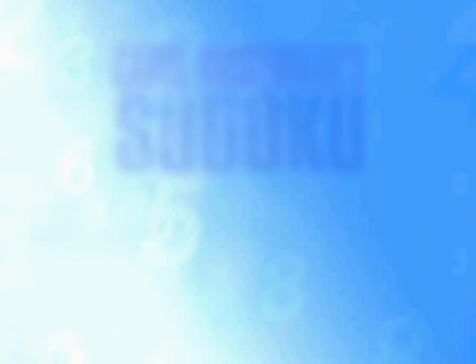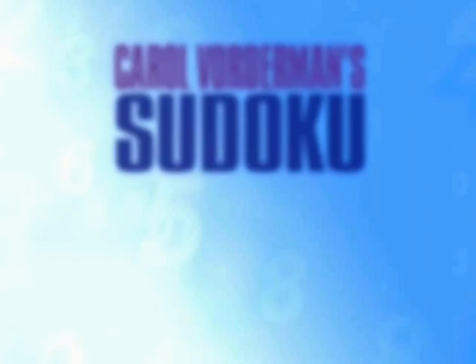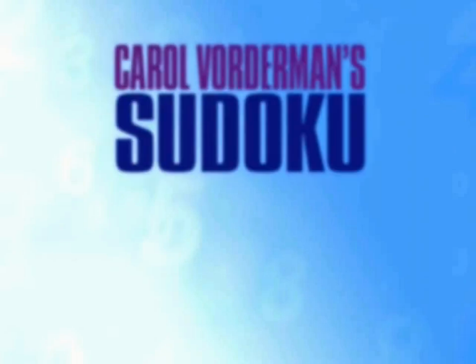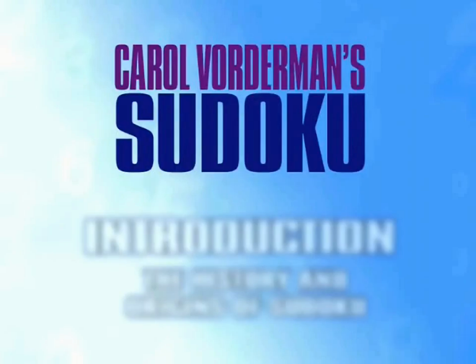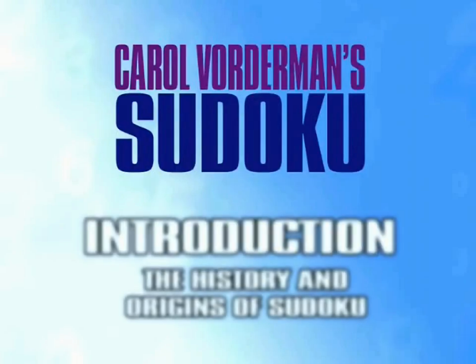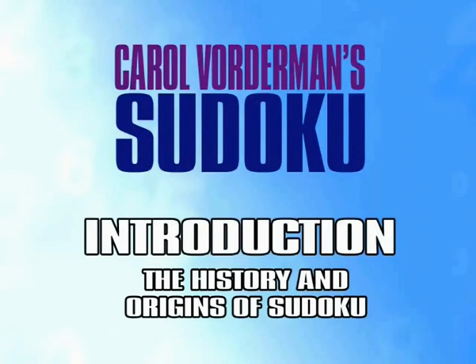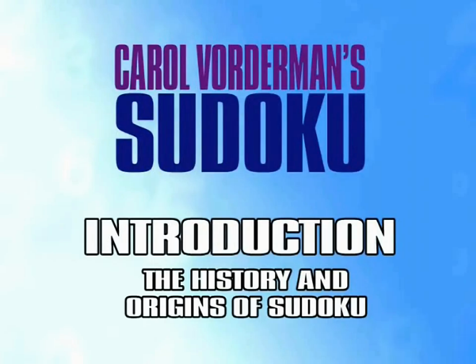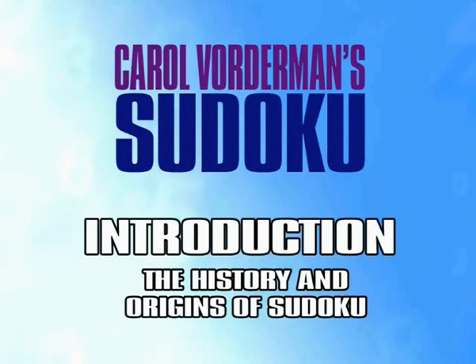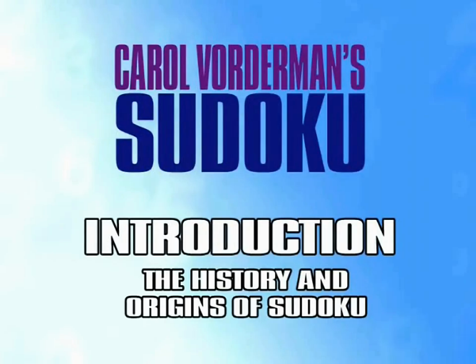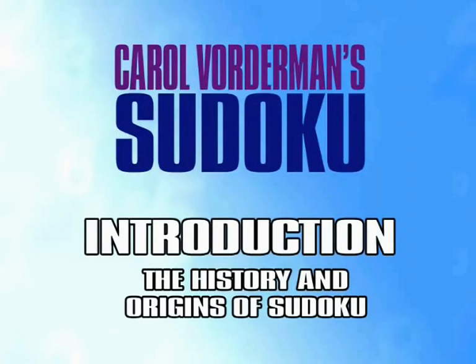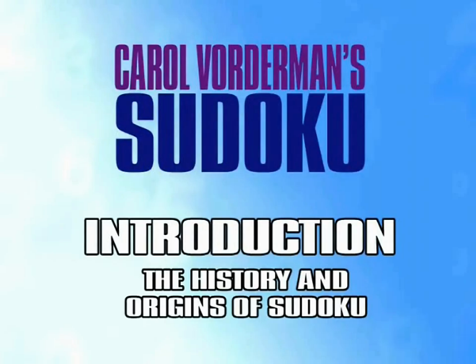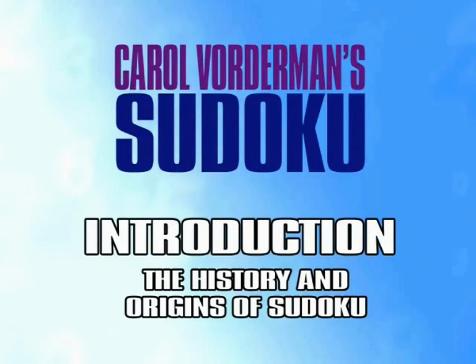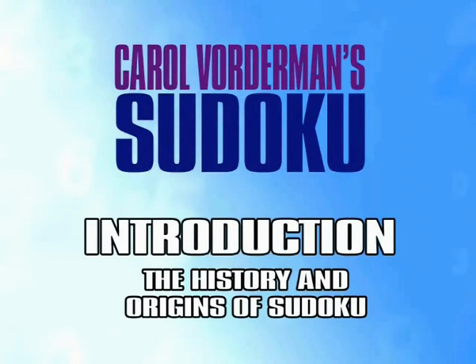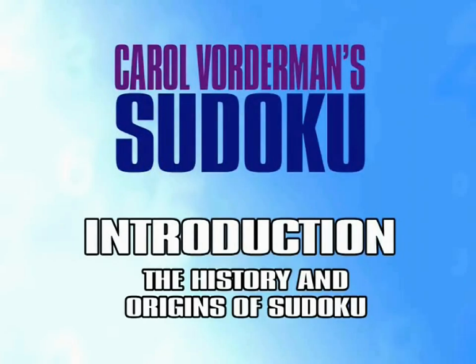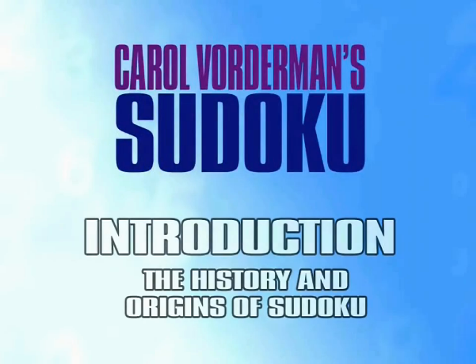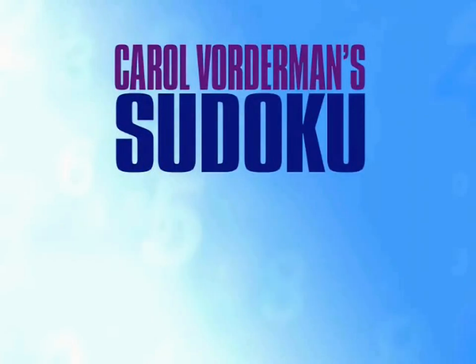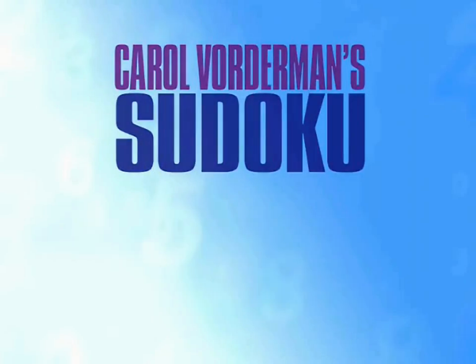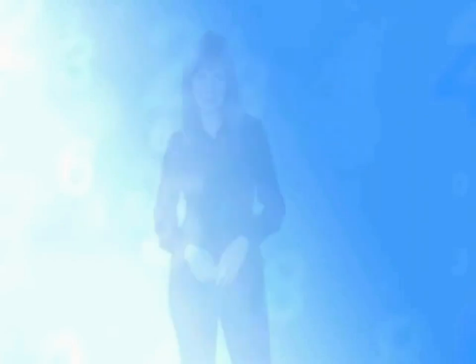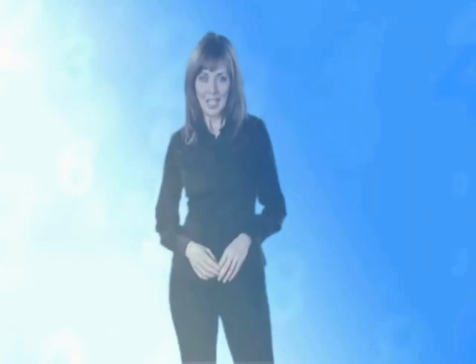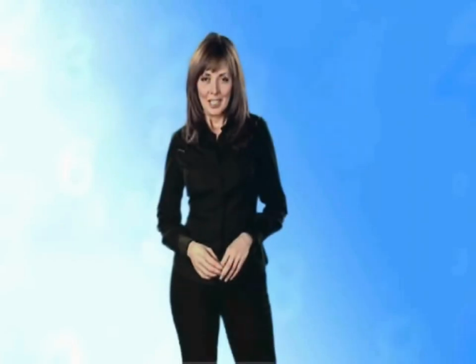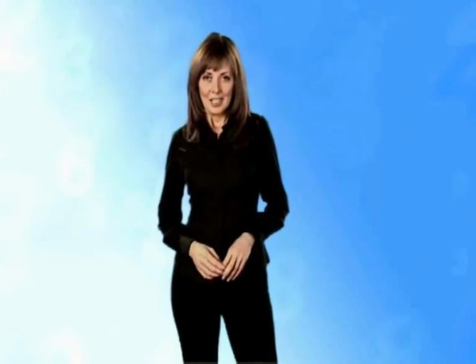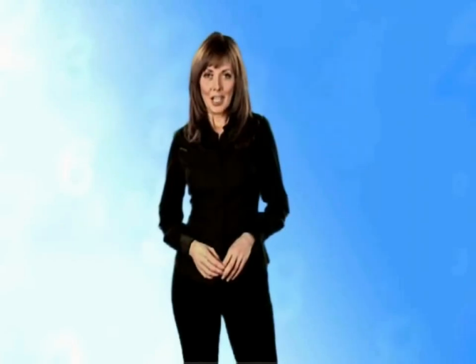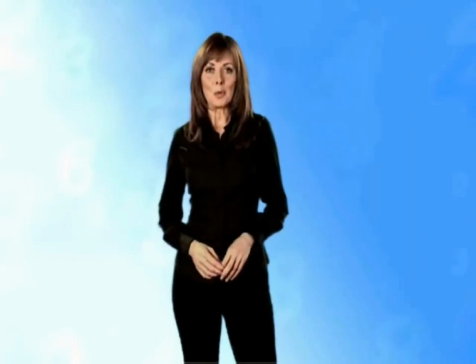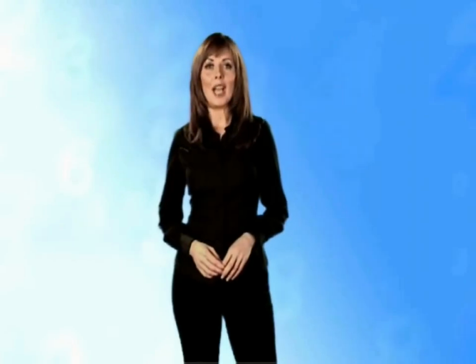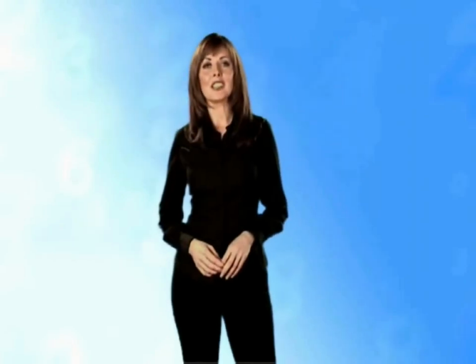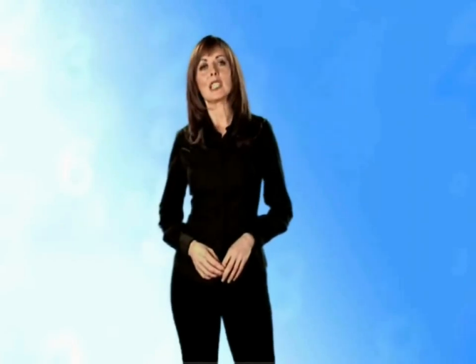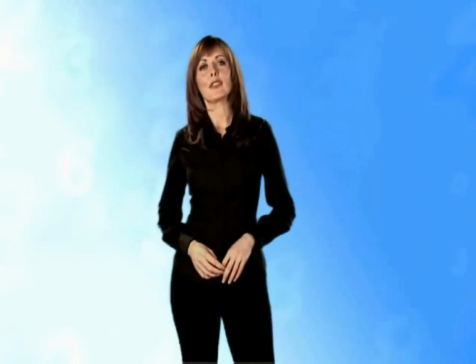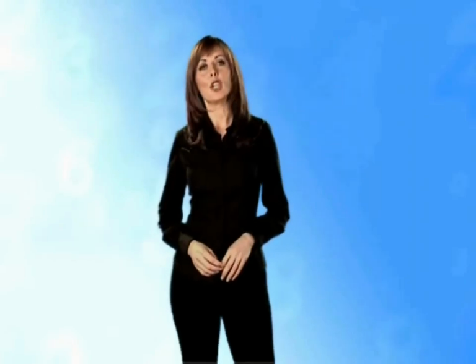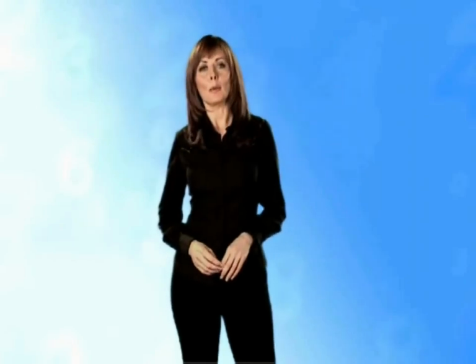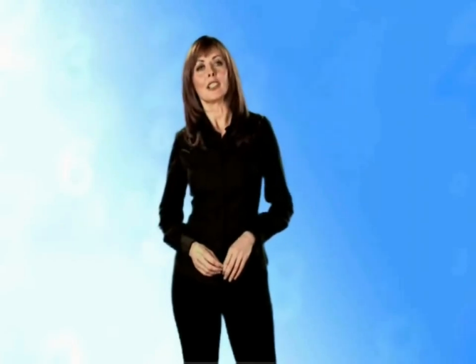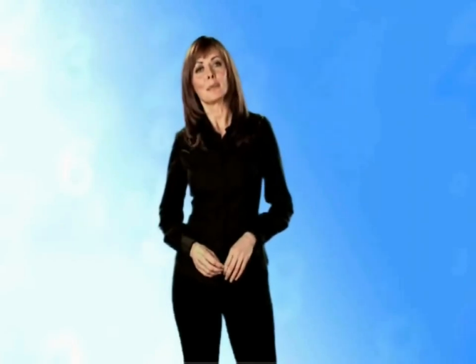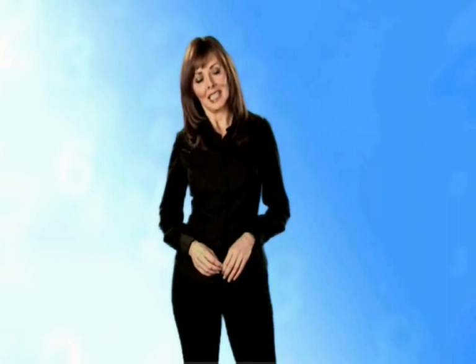The history and the origins of Sudoku. So, where did this phenomenon begin?